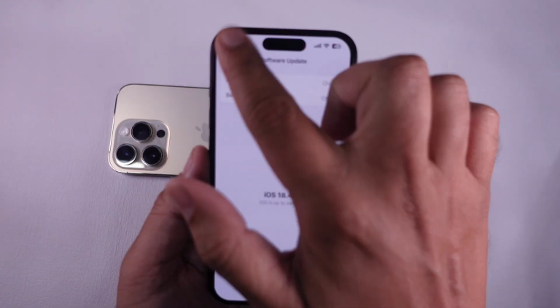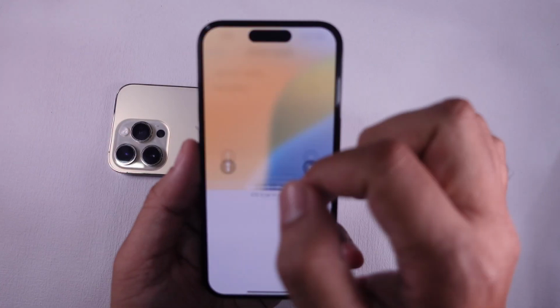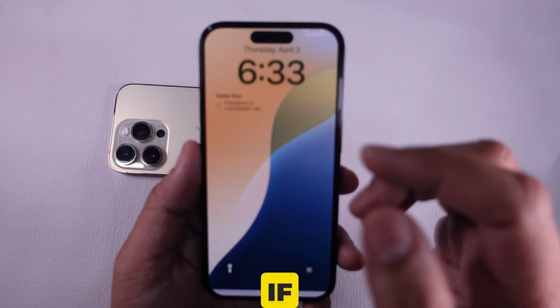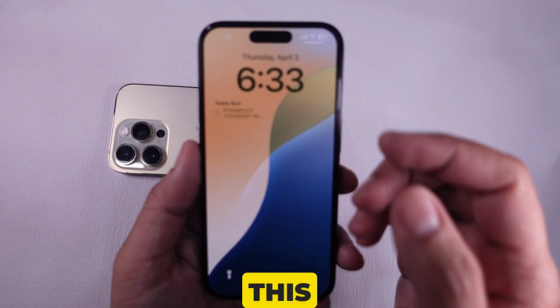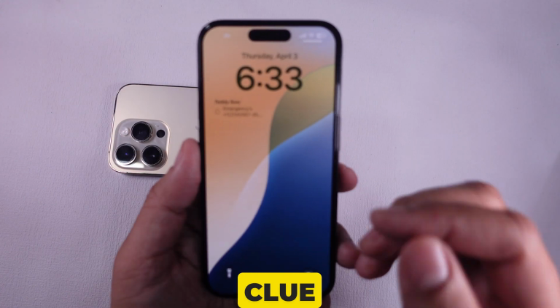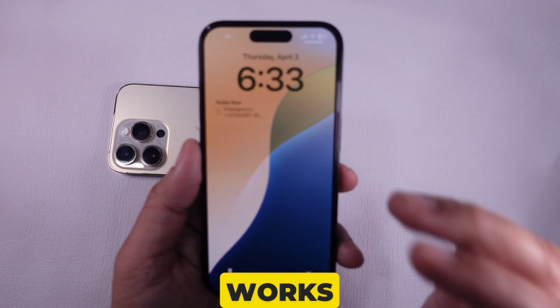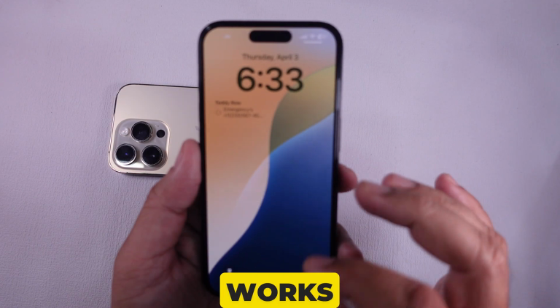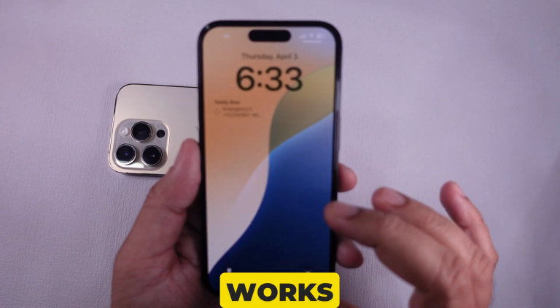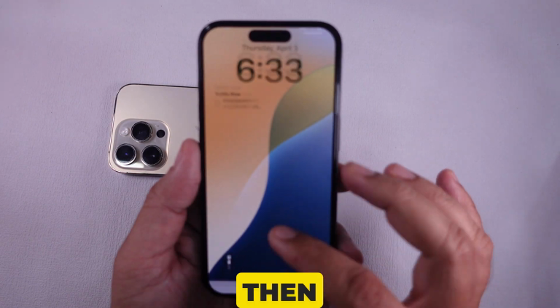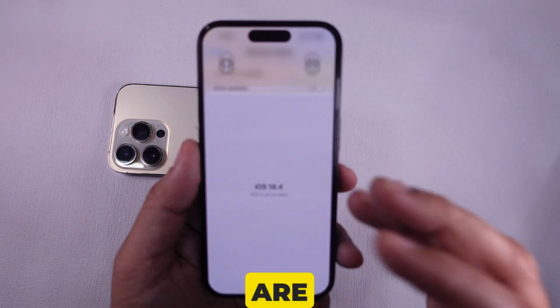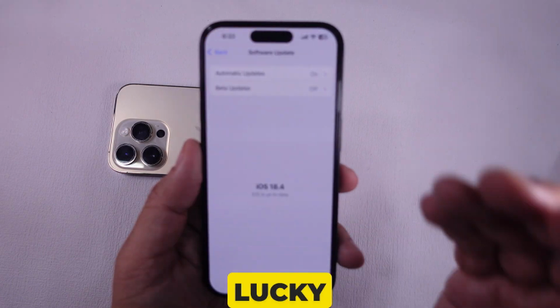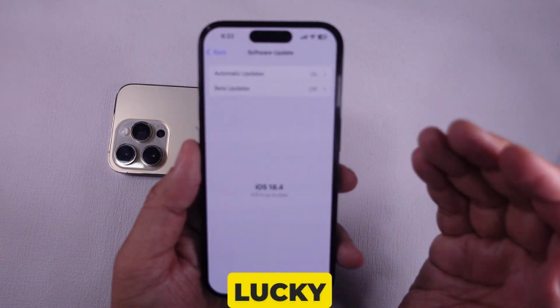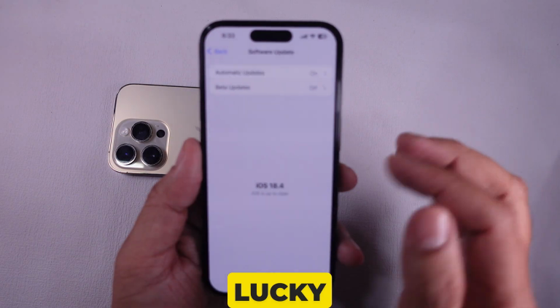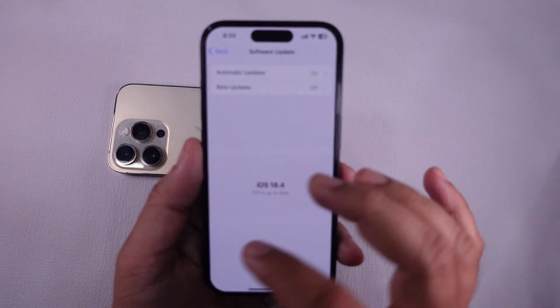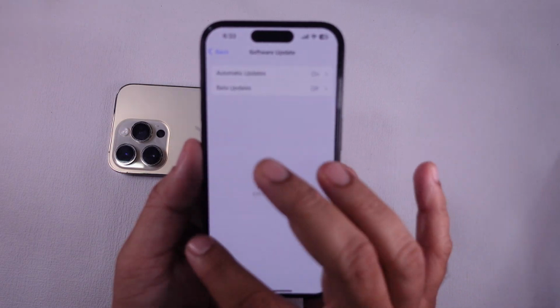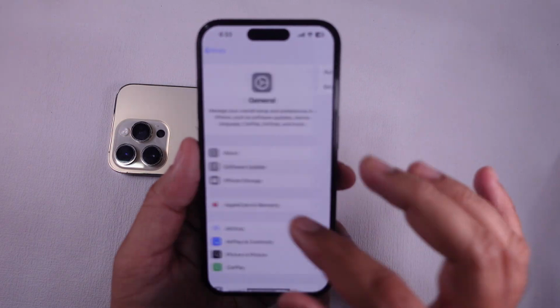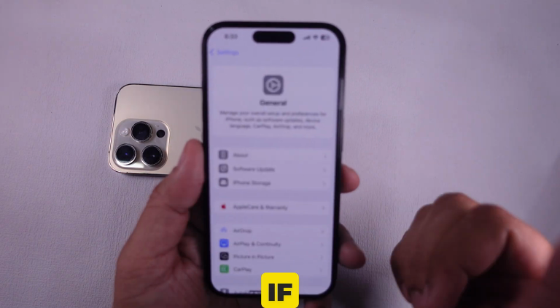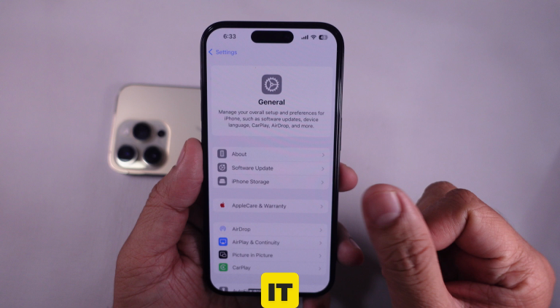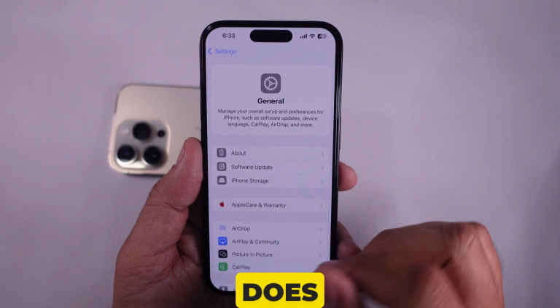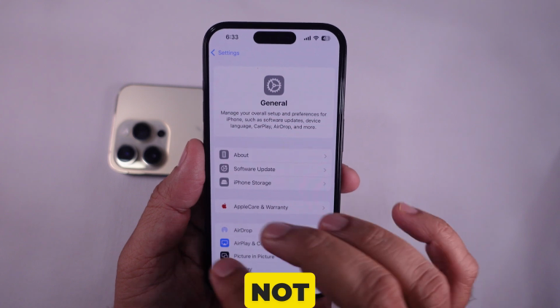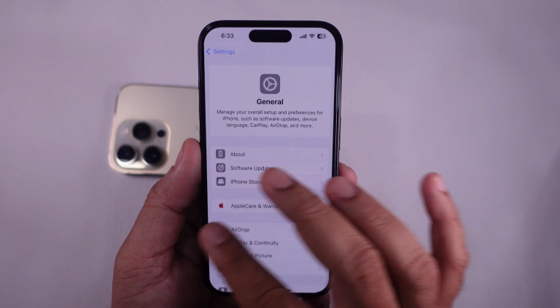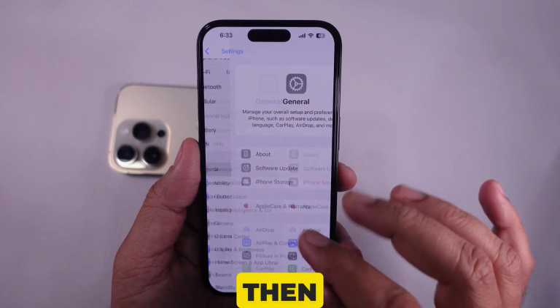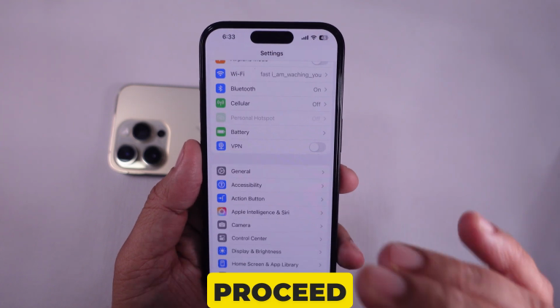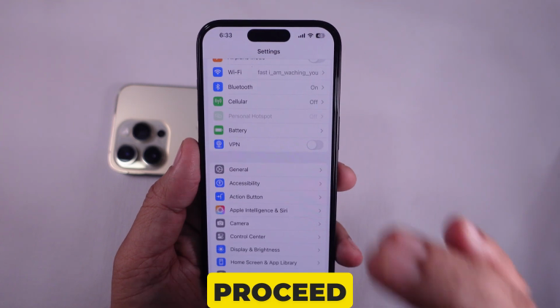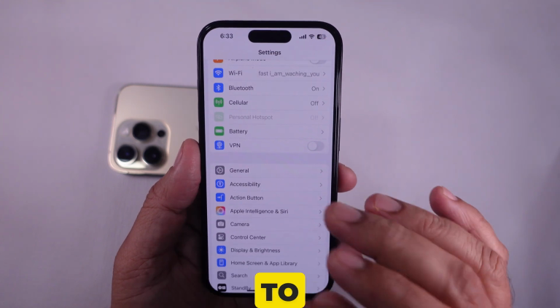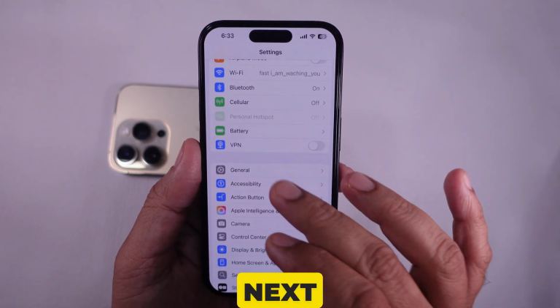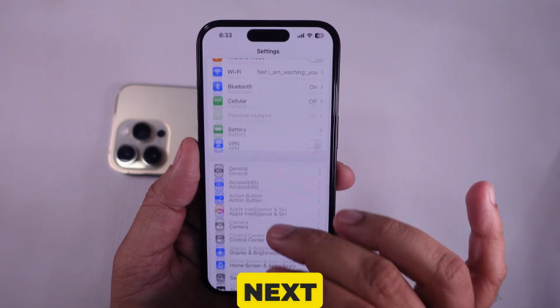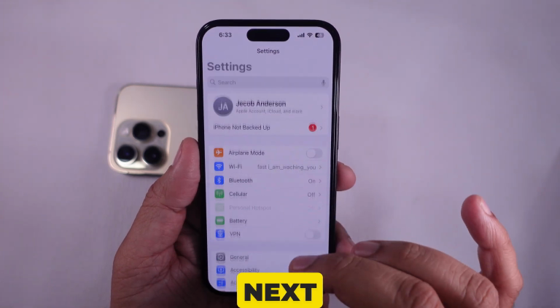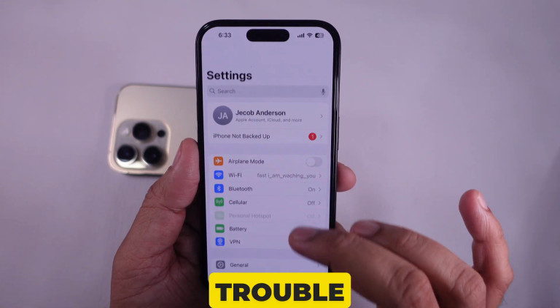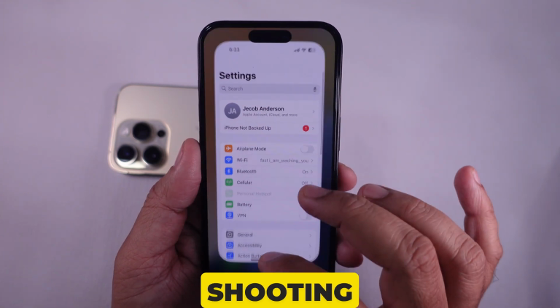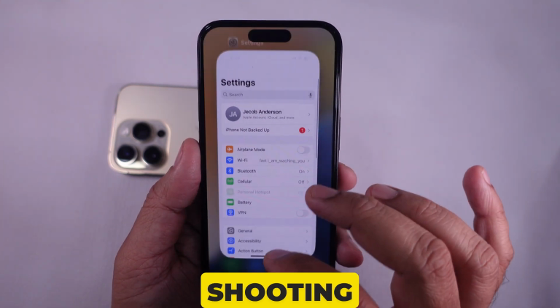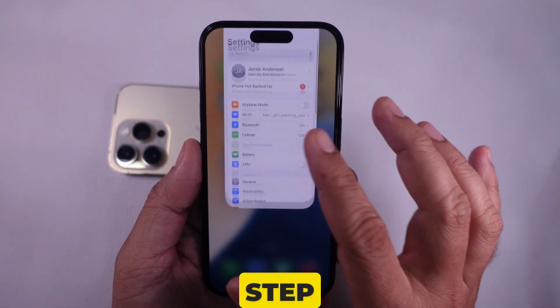Then check whether your device's Prioritize Notifications are working again. If this works, then you are lucky. If it does not, then proceed to the next troubleshooting step.